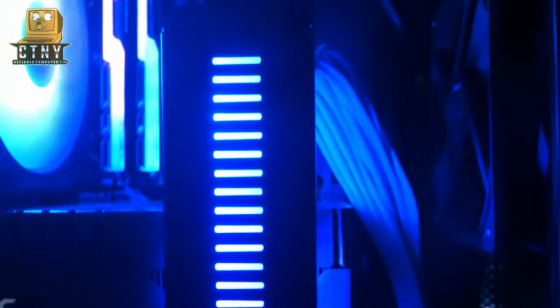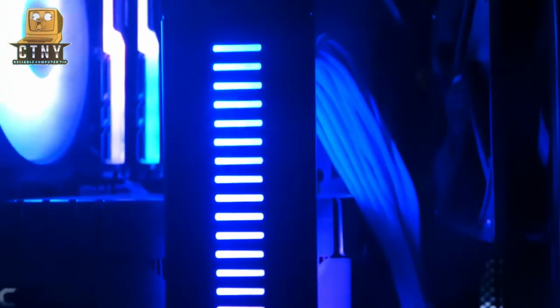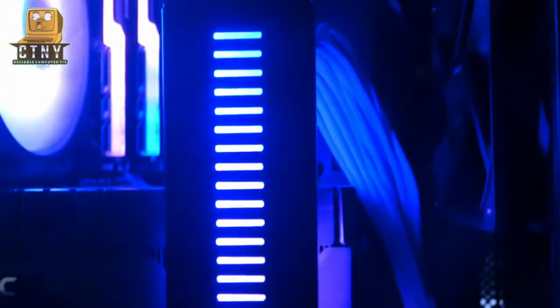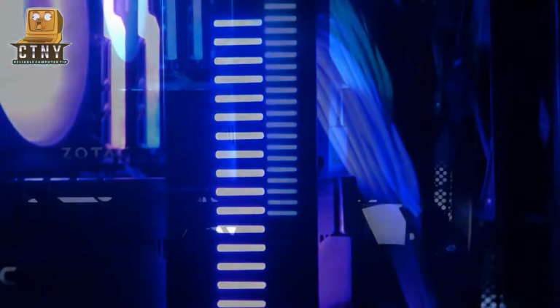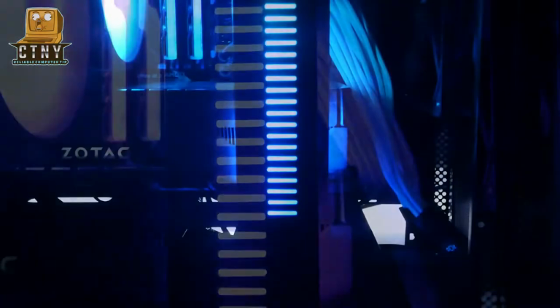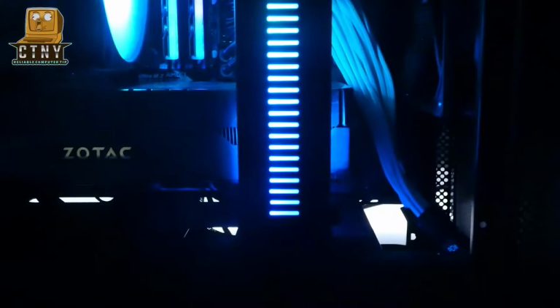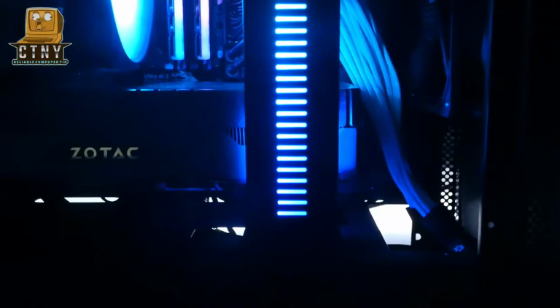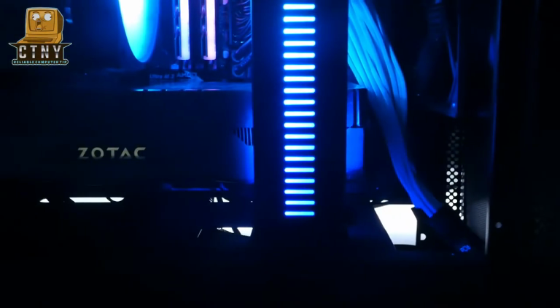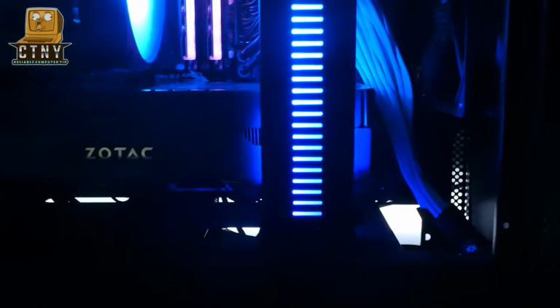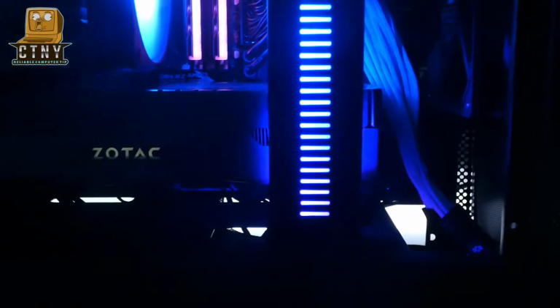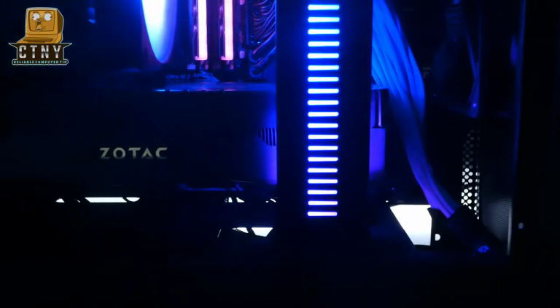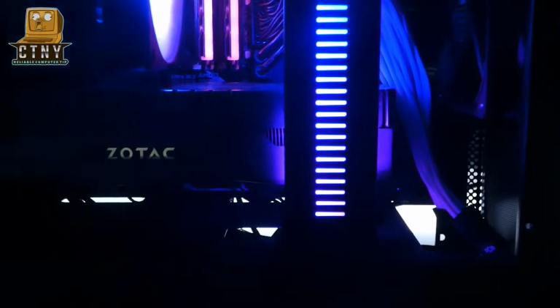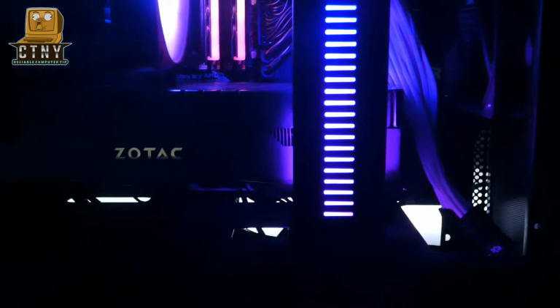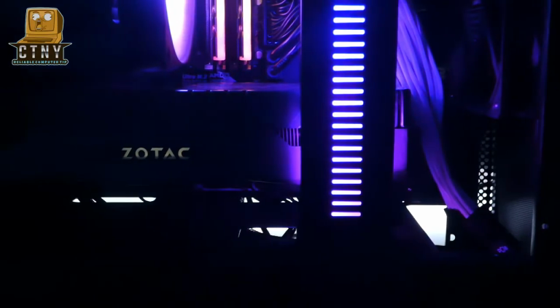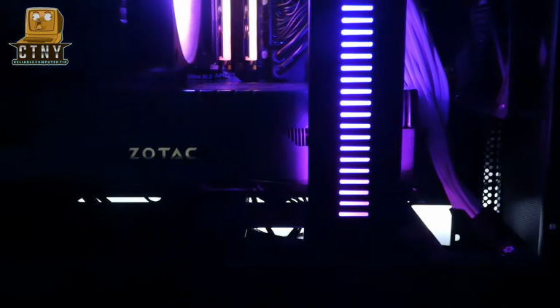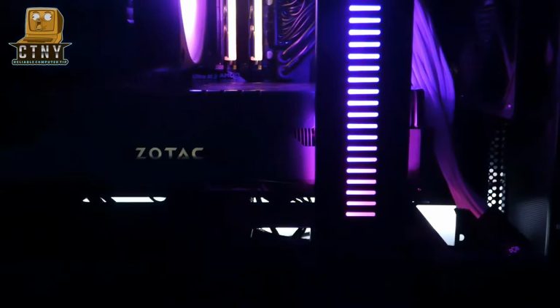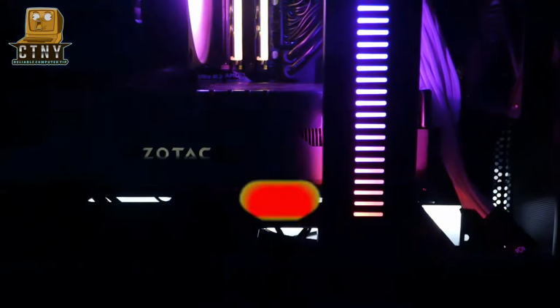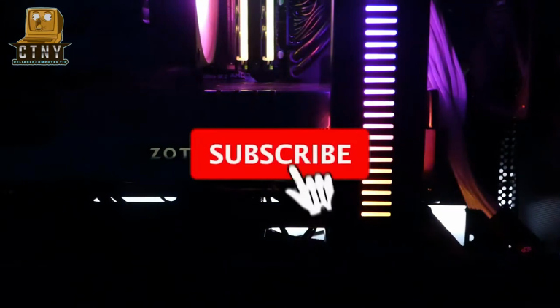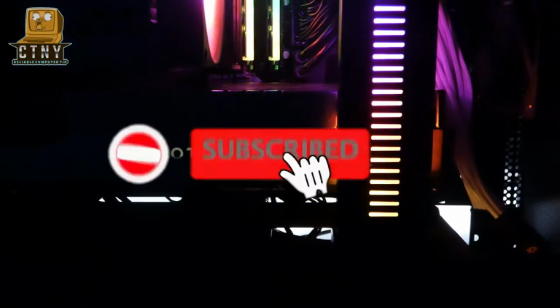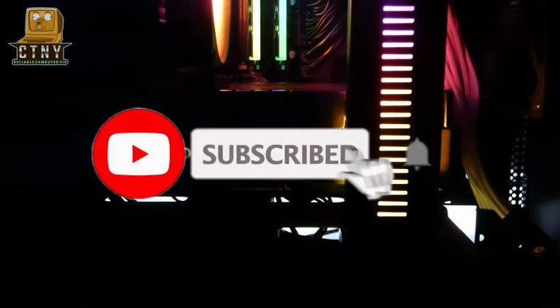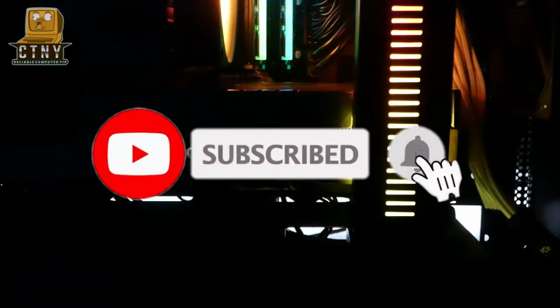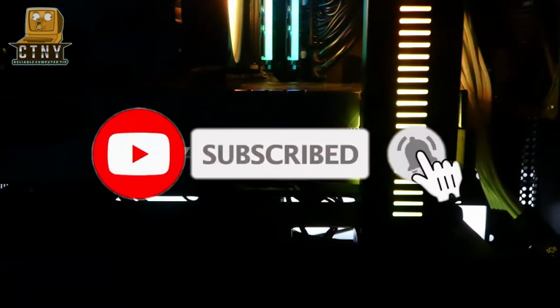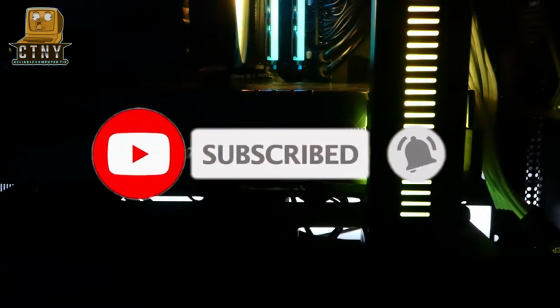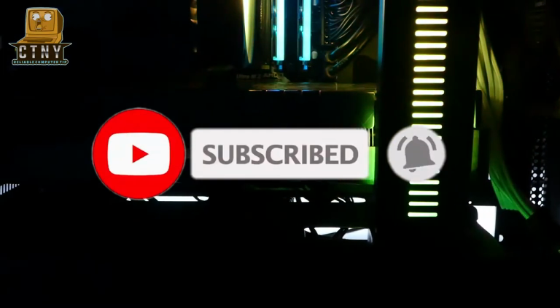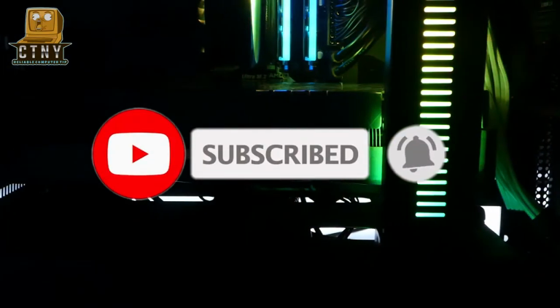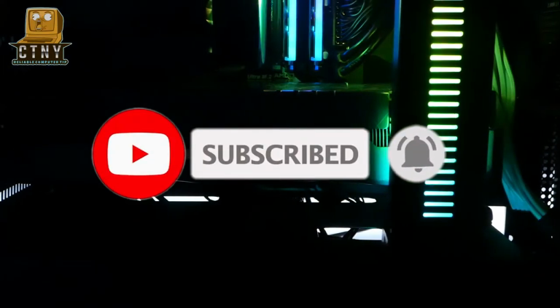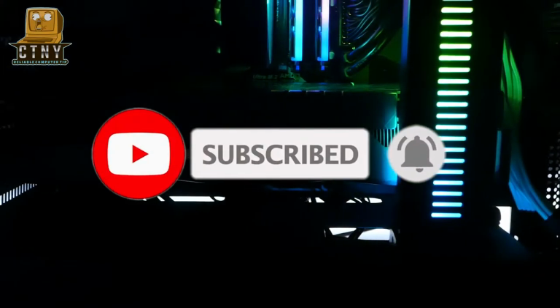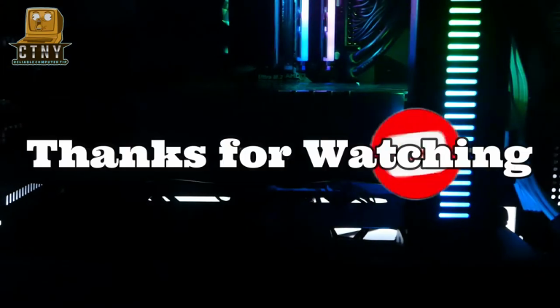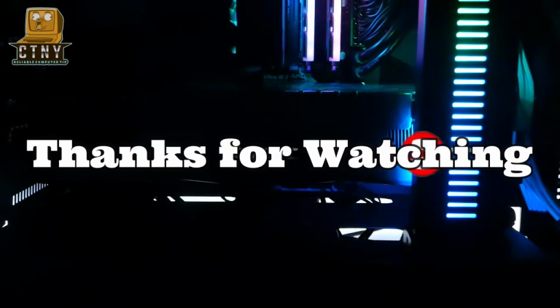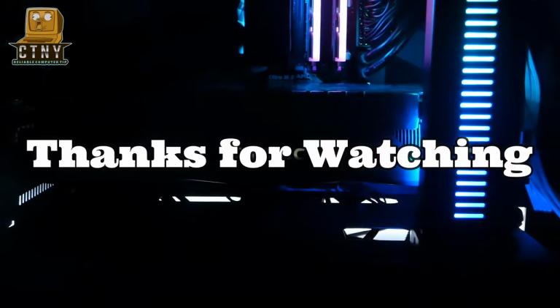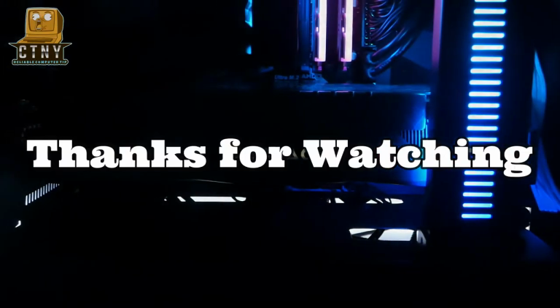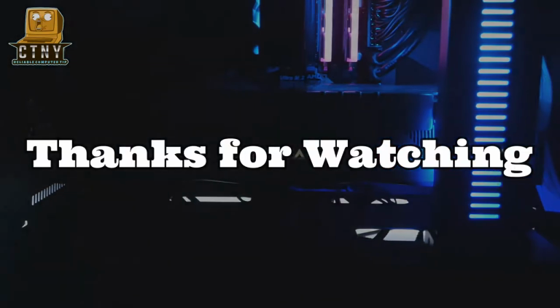So, how was it? If it helped you, please press the subscribe and like button. Thanks for watching.